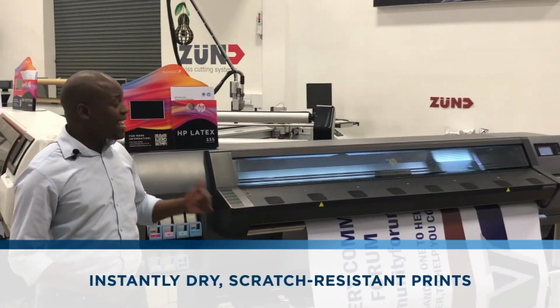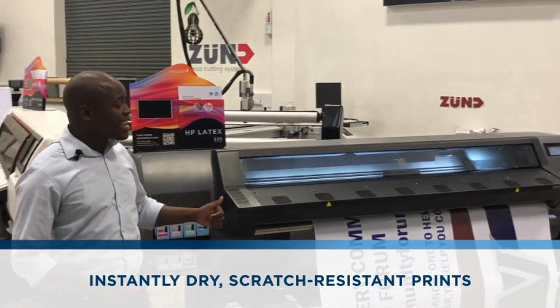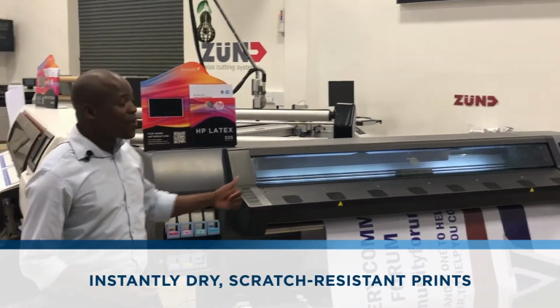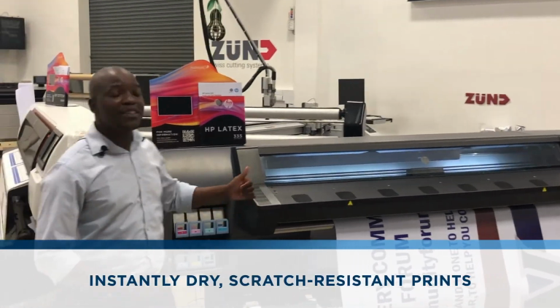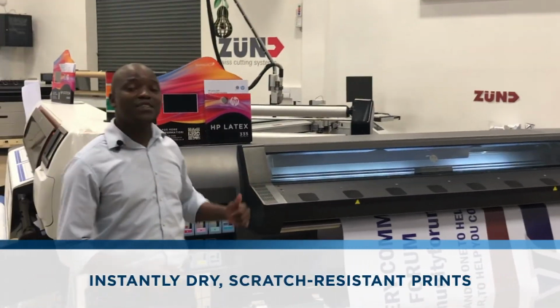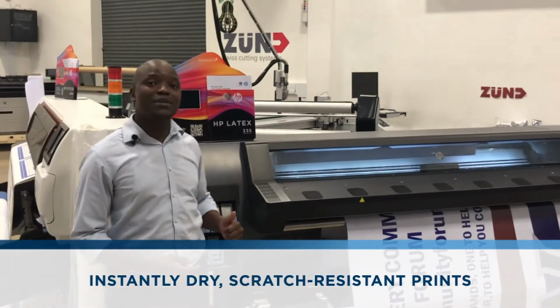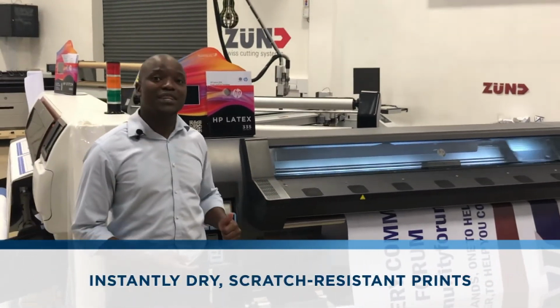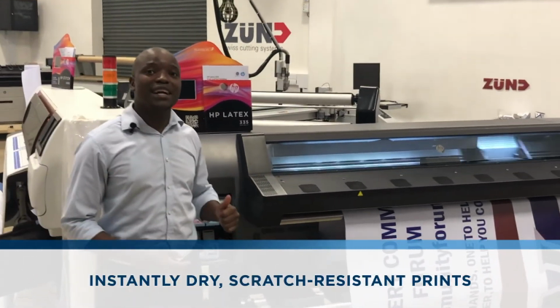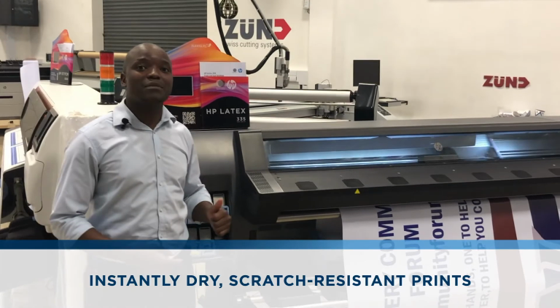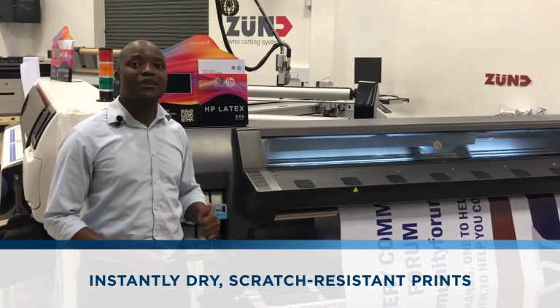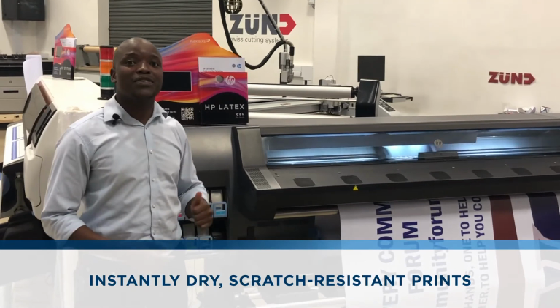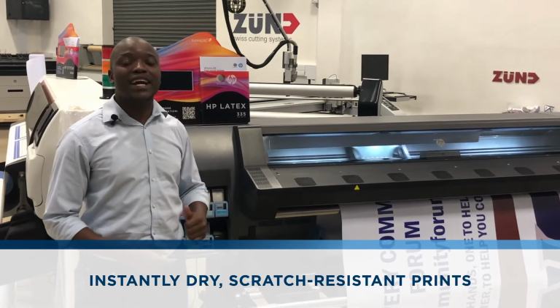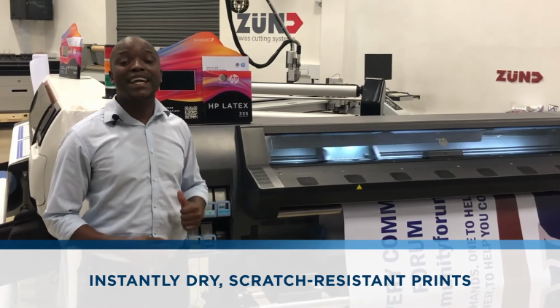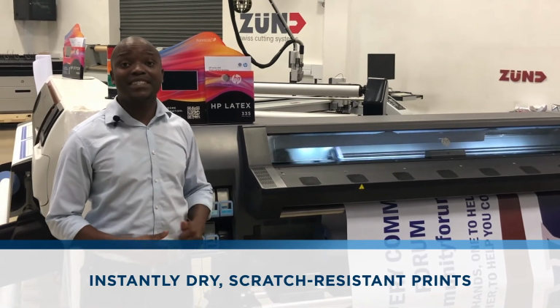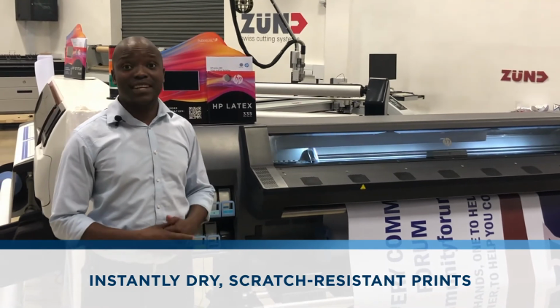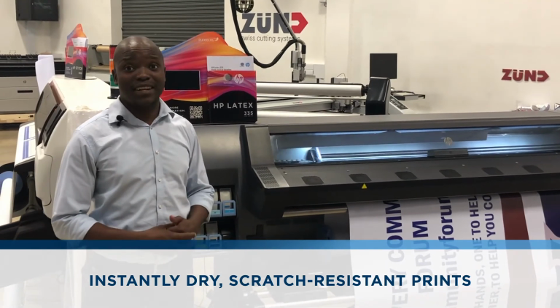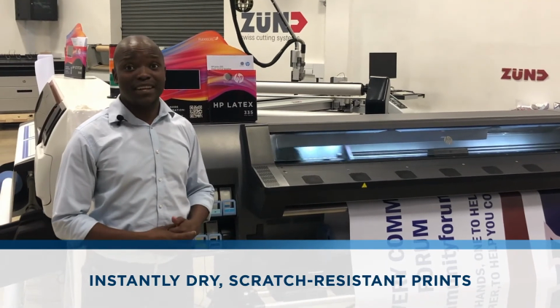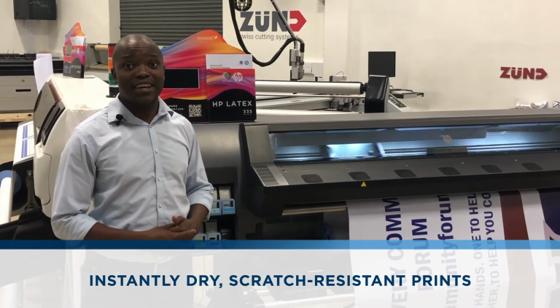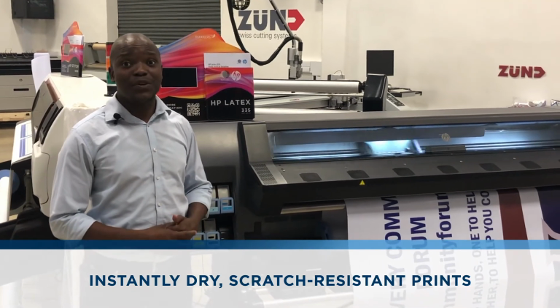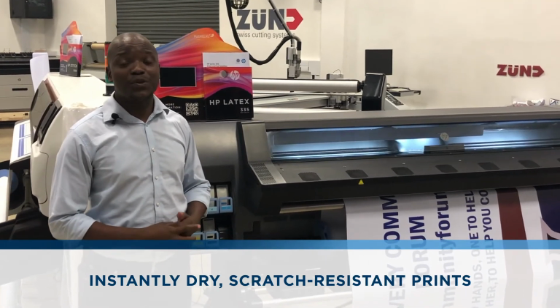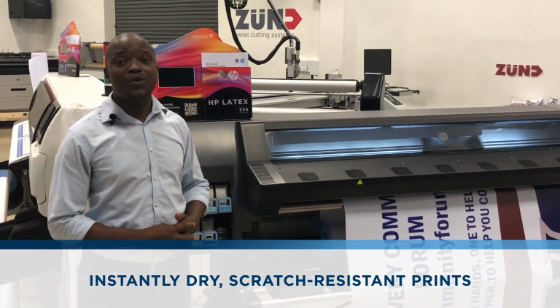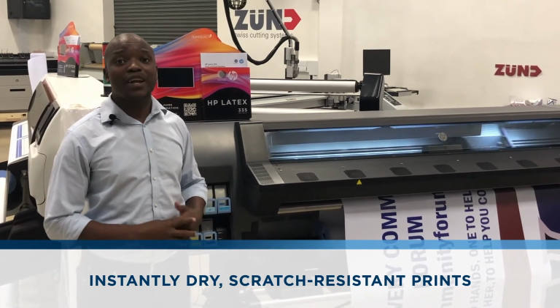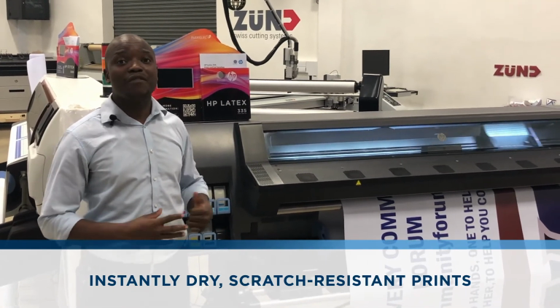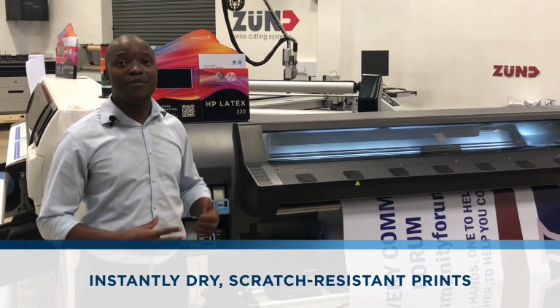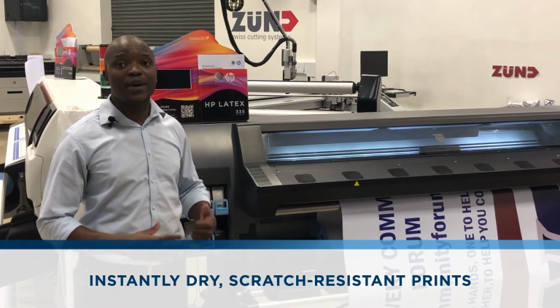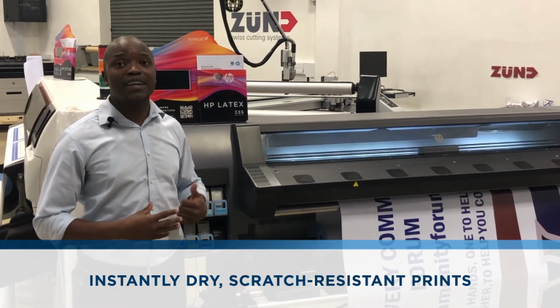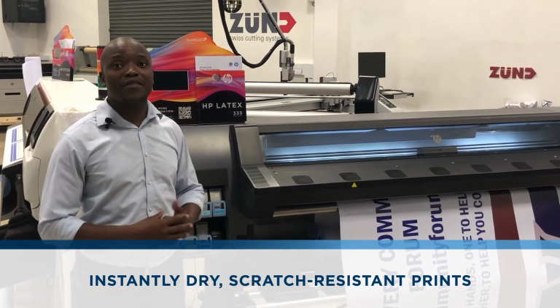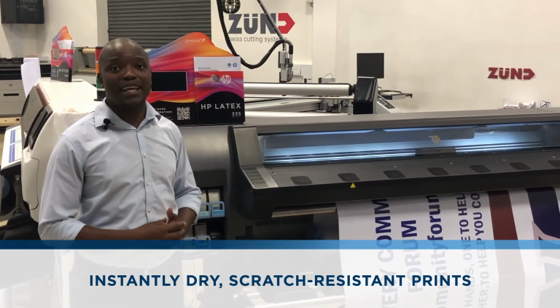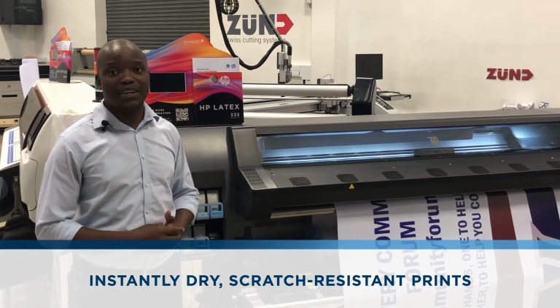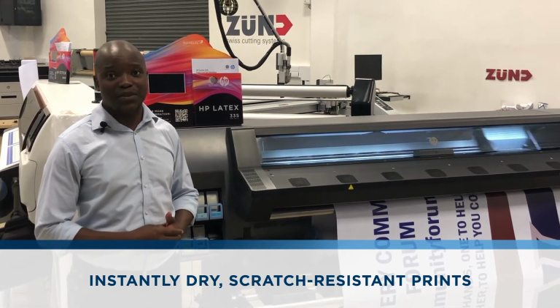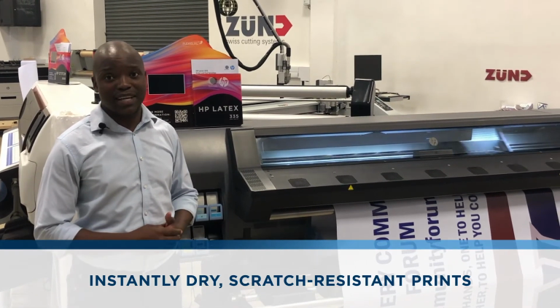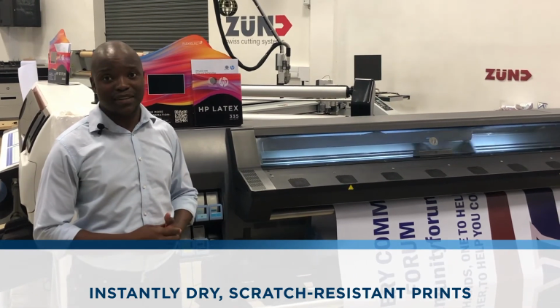The ink on this machine comes out dry instantly. You do not have to wait for the ink to settle.